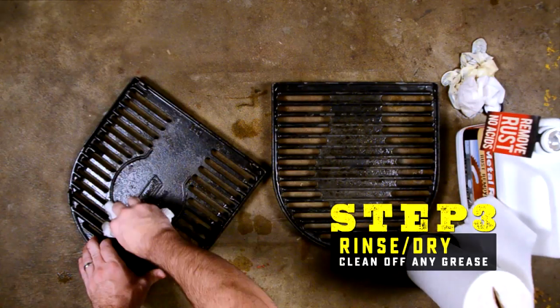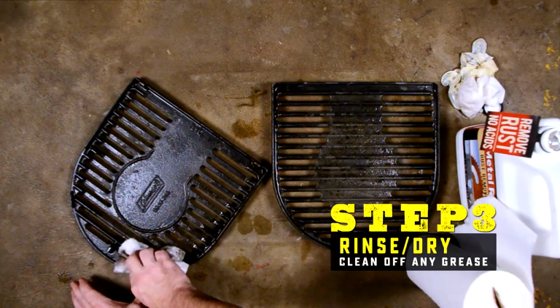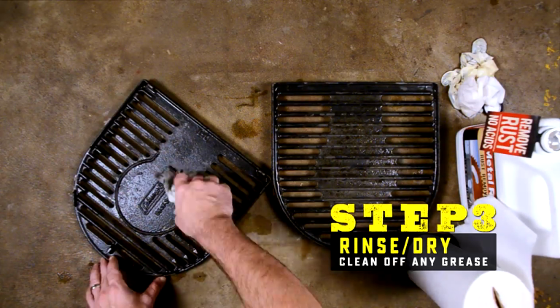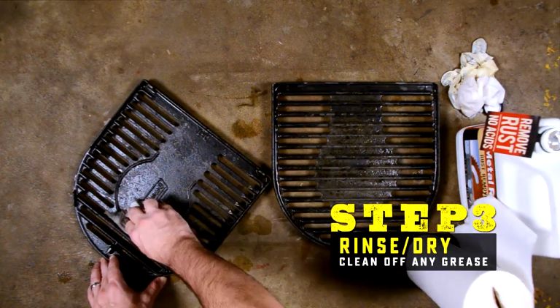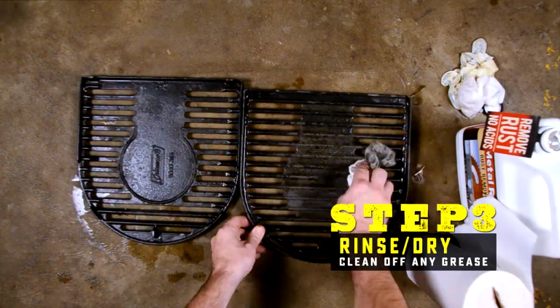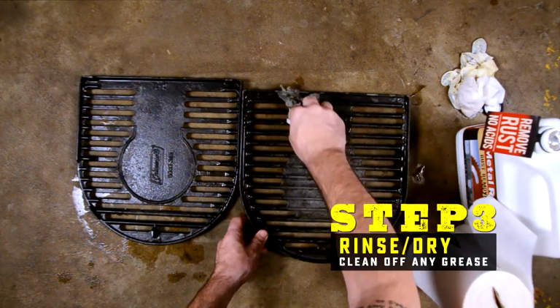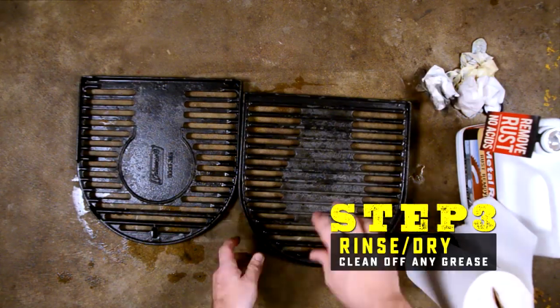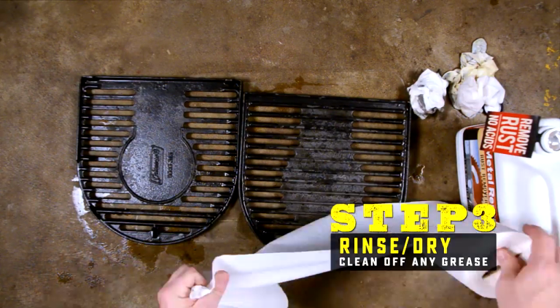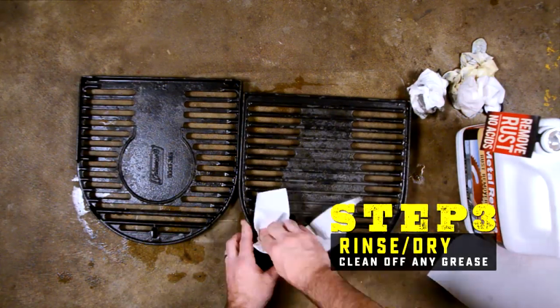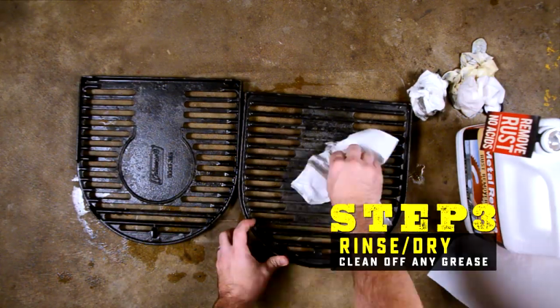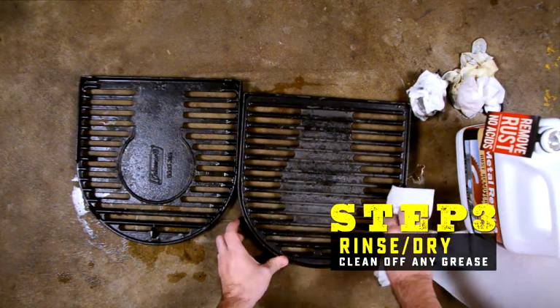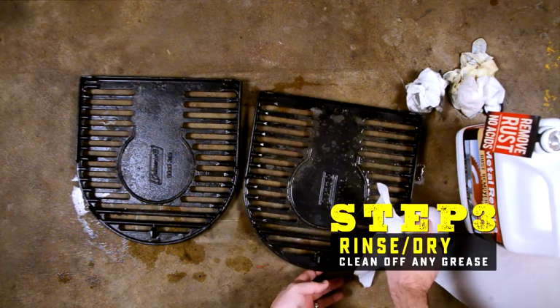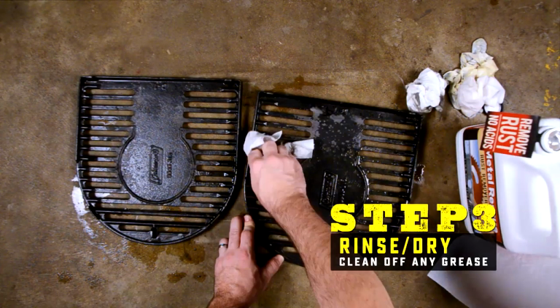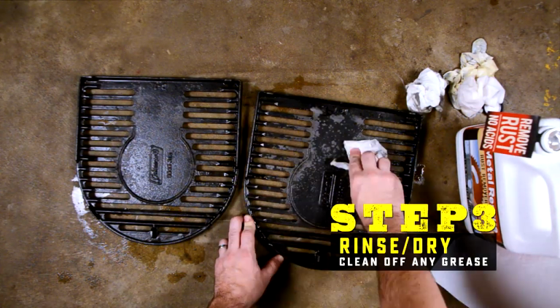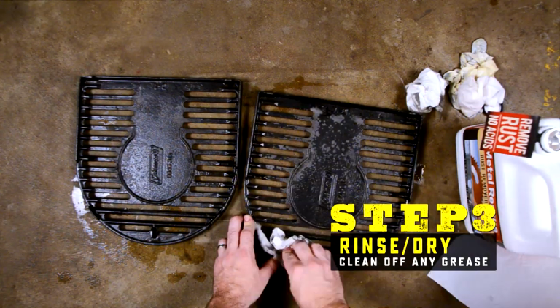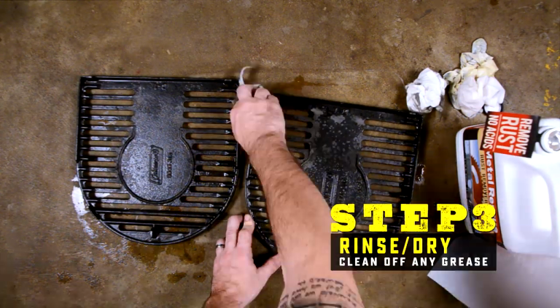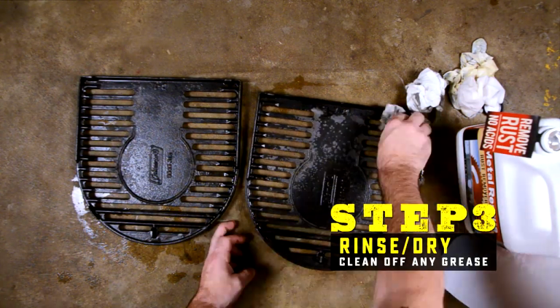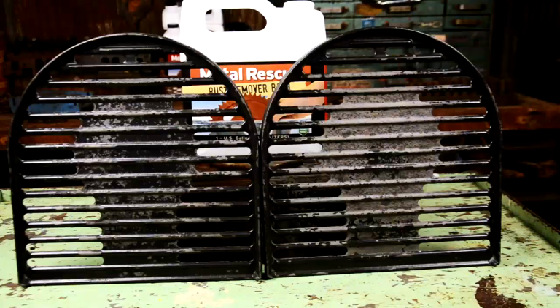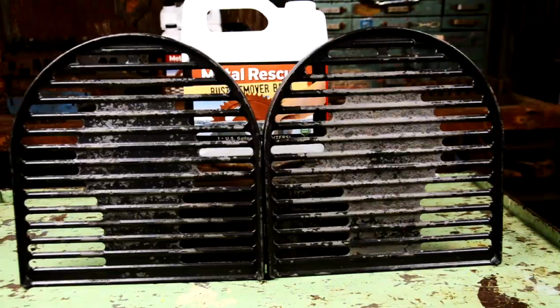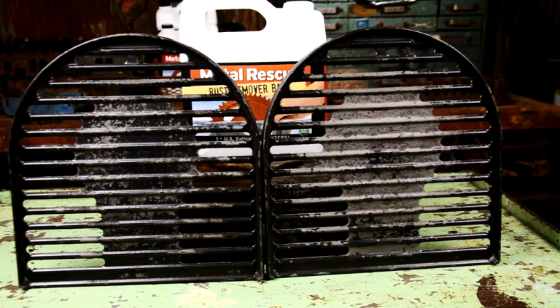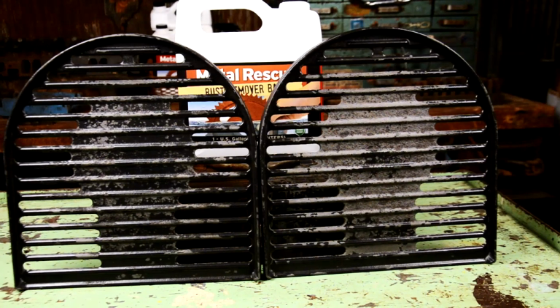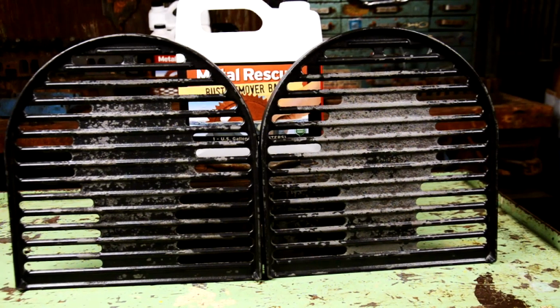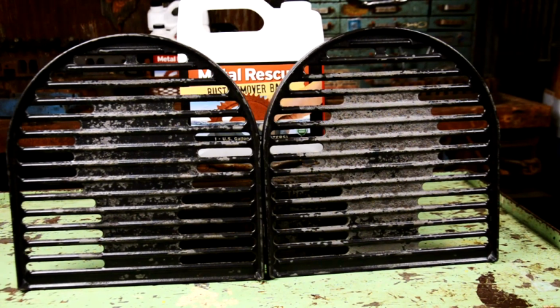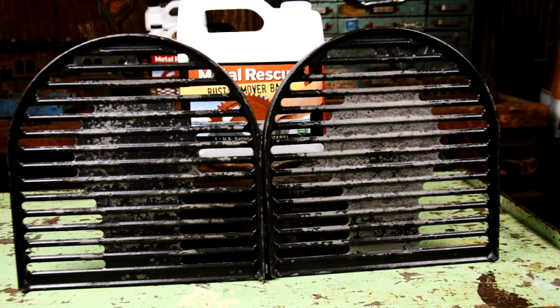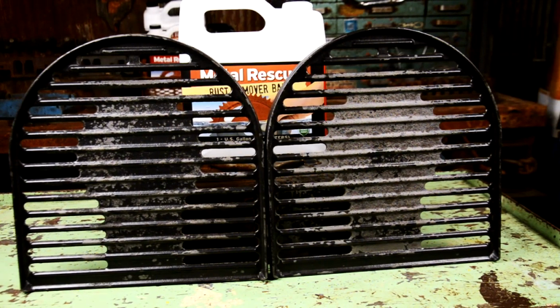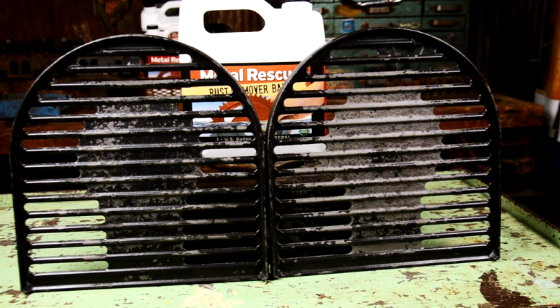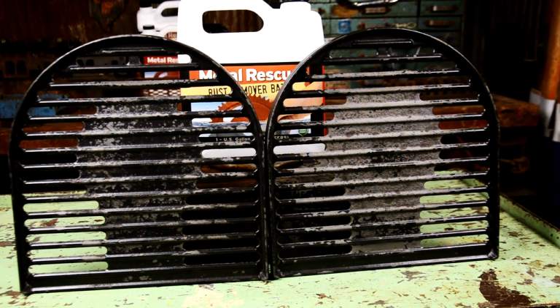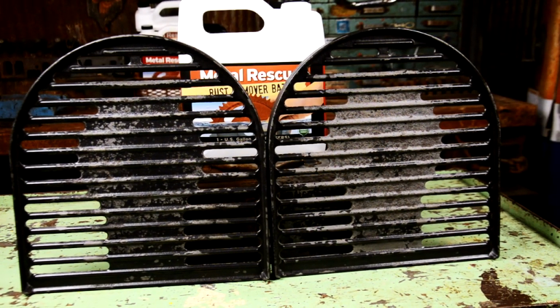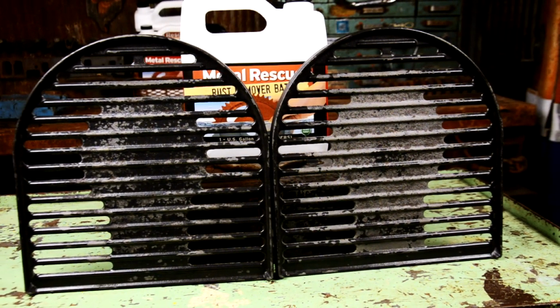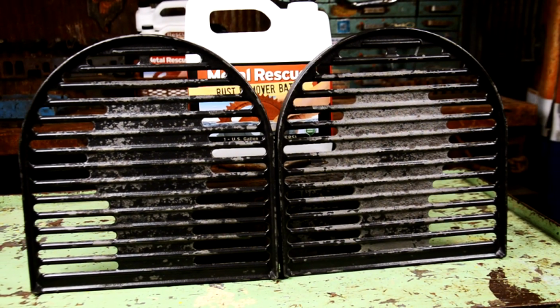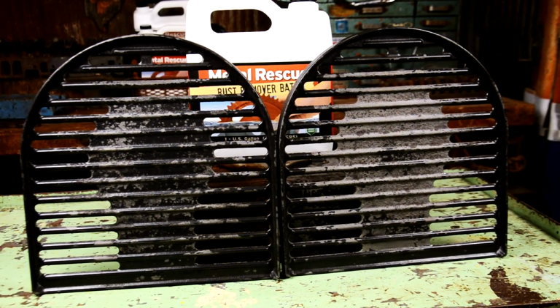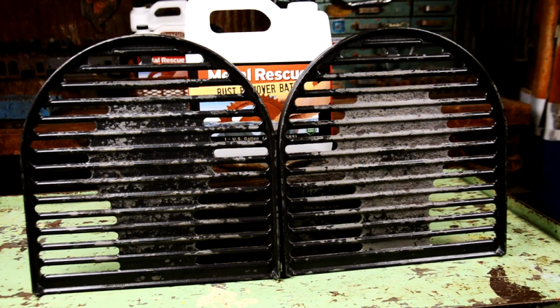Now that your grill is rinsed off, dry it. Because Metal Rescue is not an acid, you don't have to neutralize the metal afterwards.